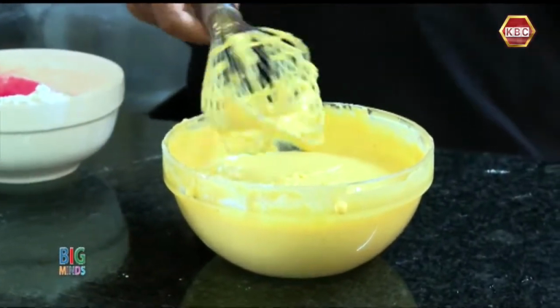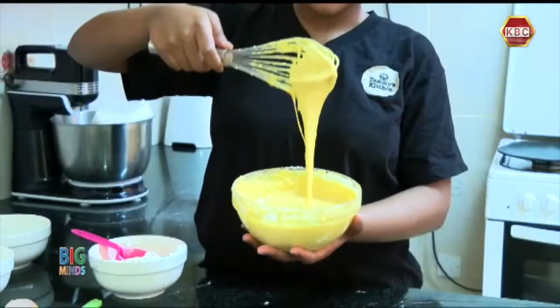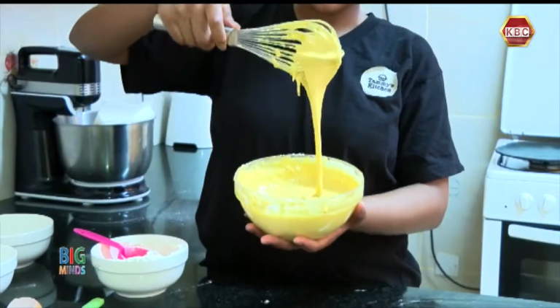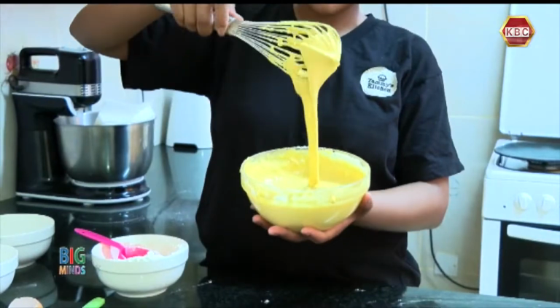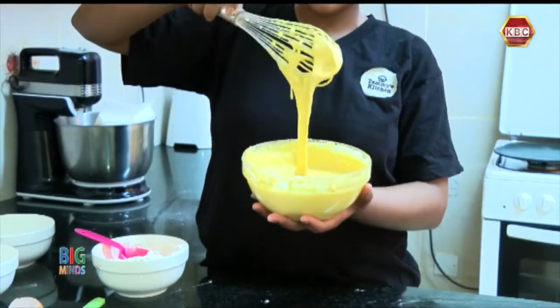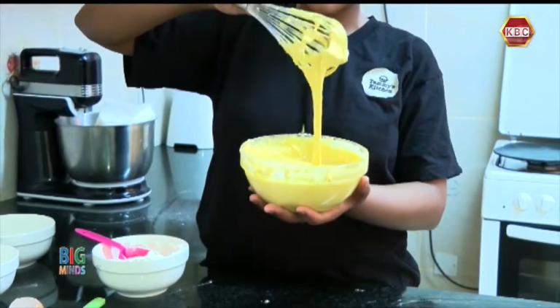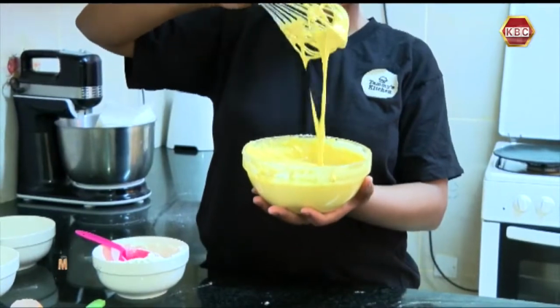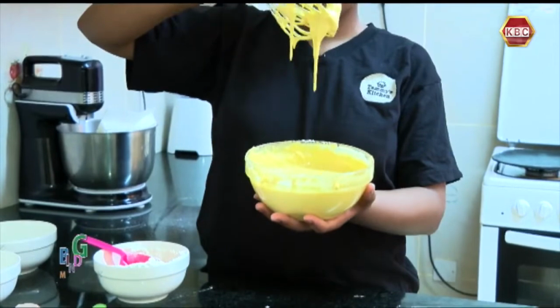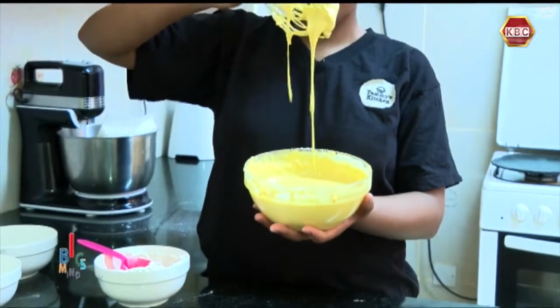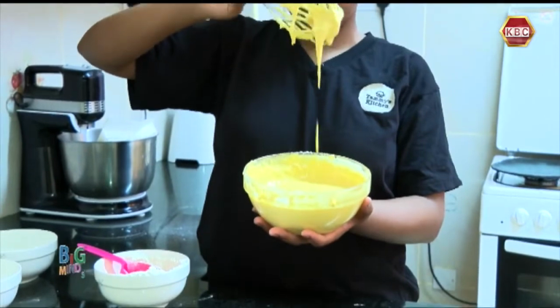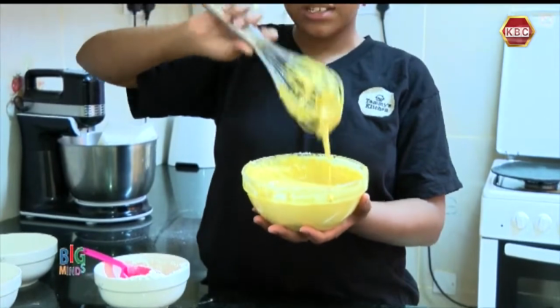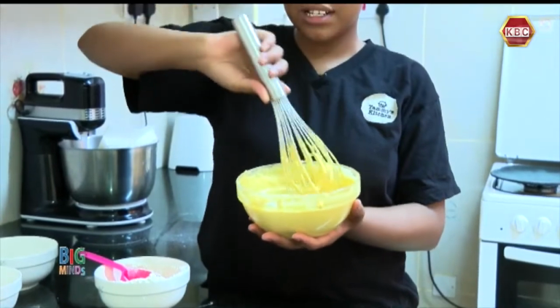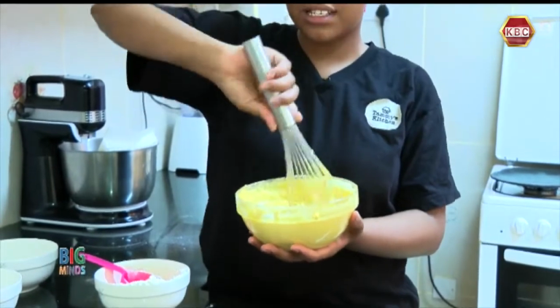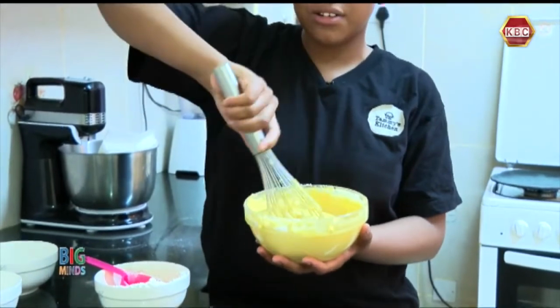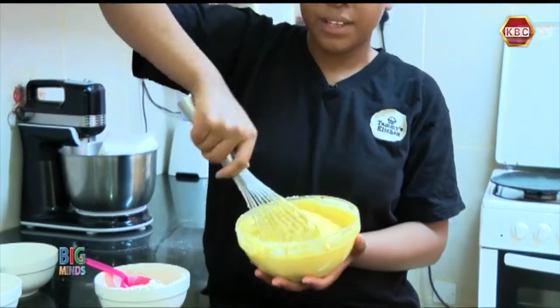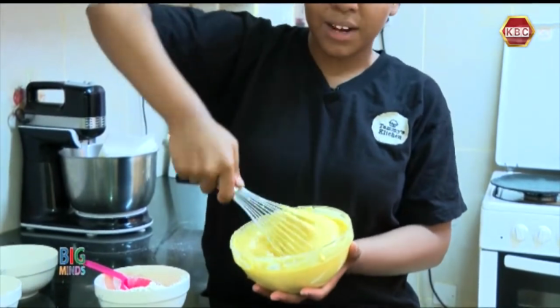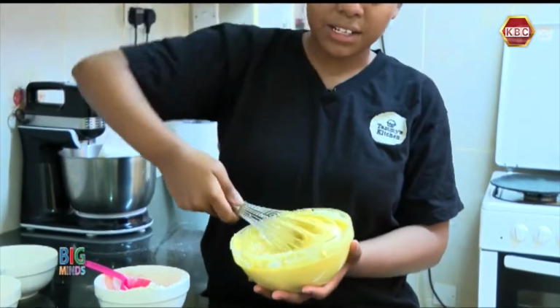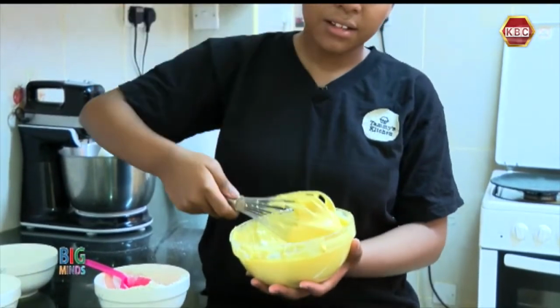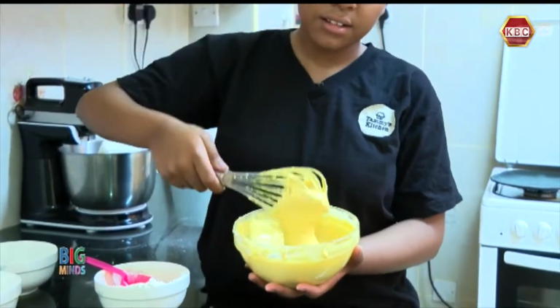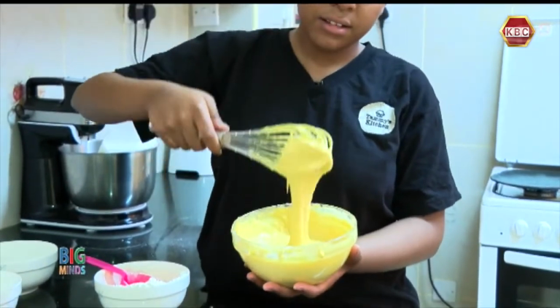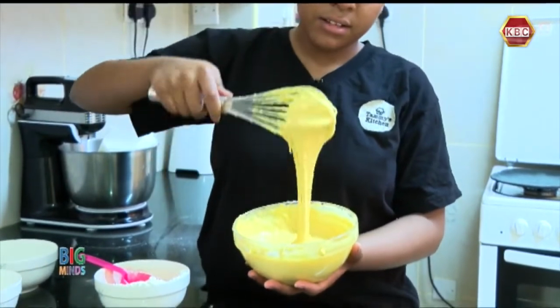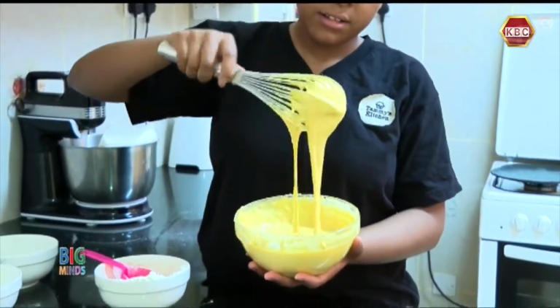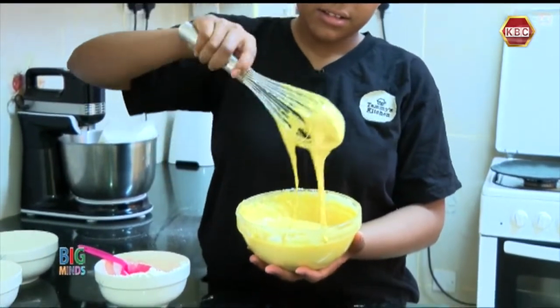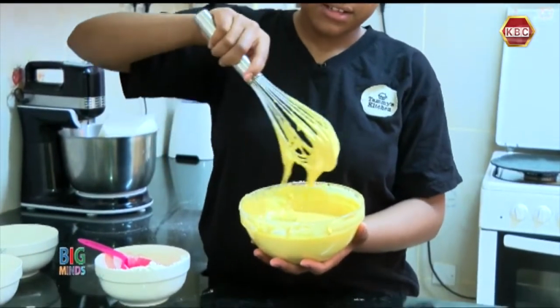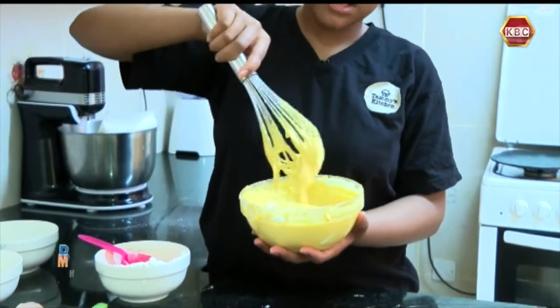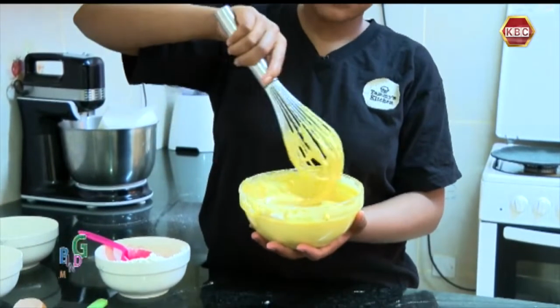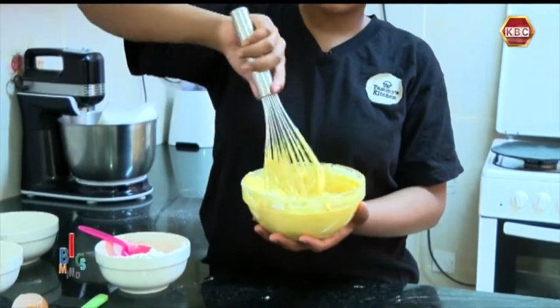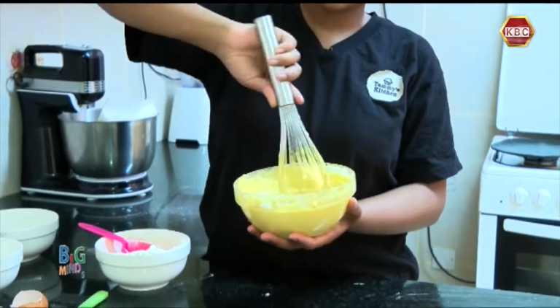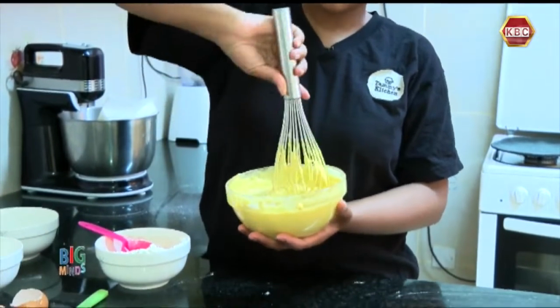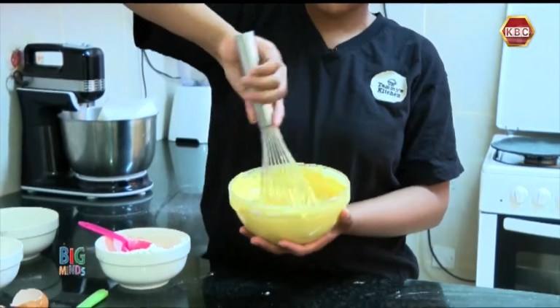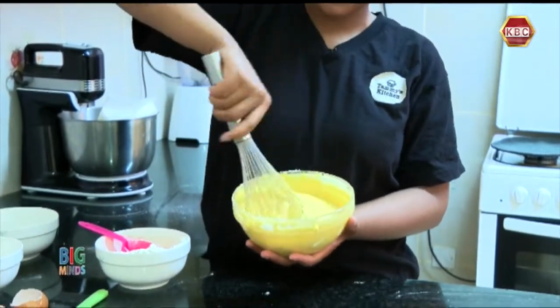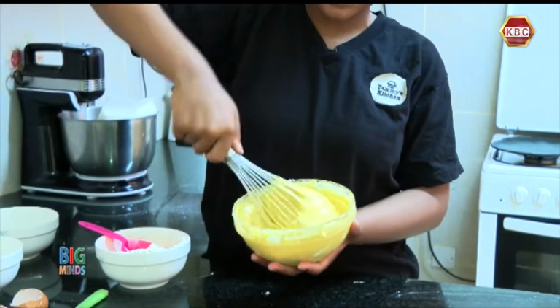As you can see, through the consistency of the batter — it's not too thick and not too light.